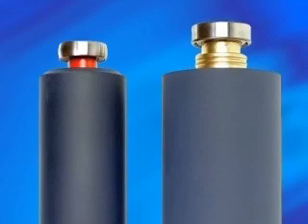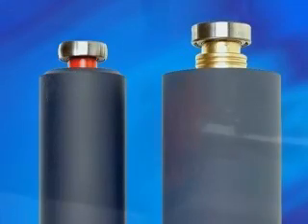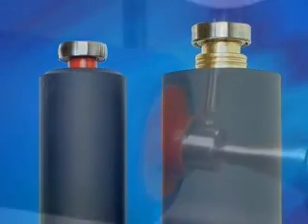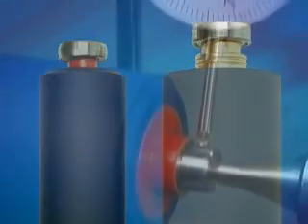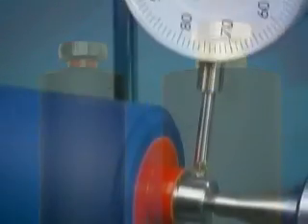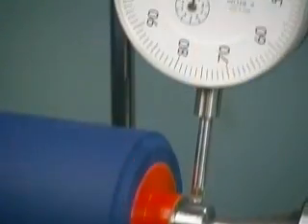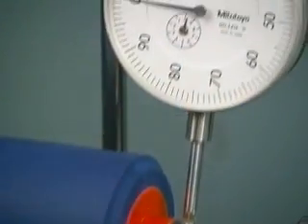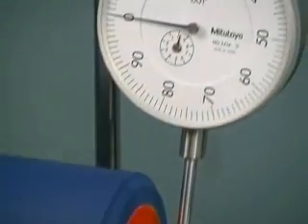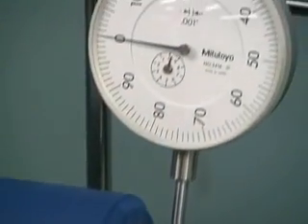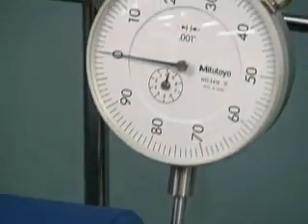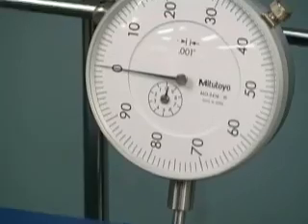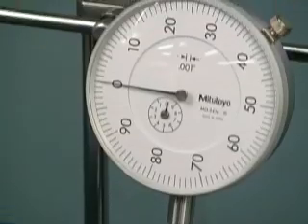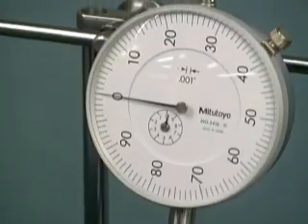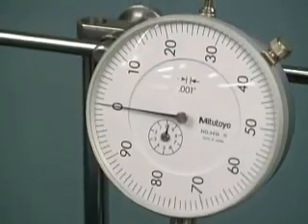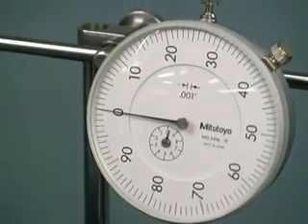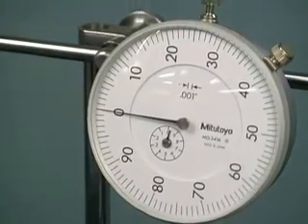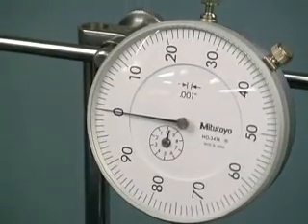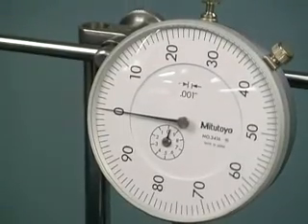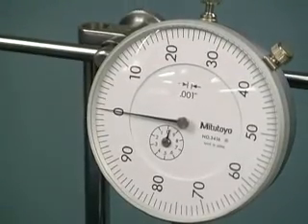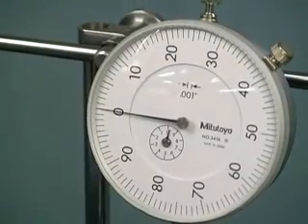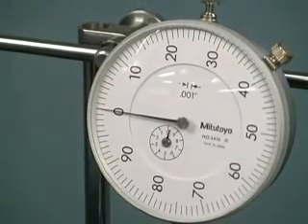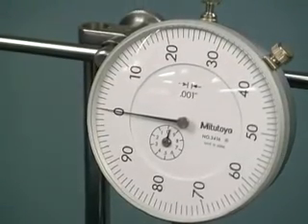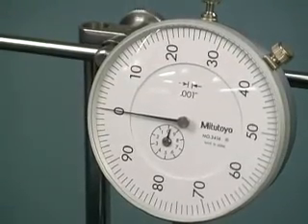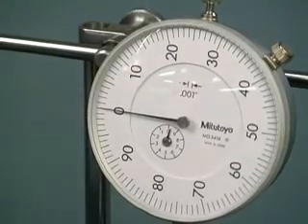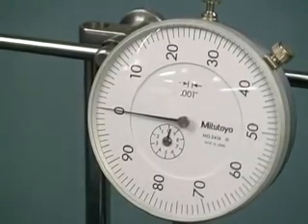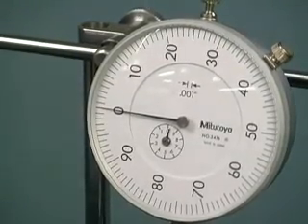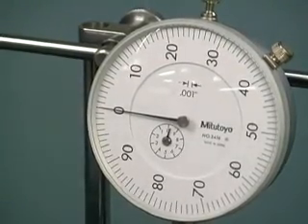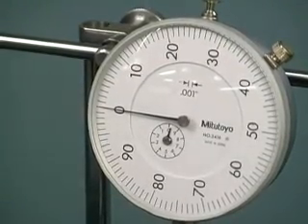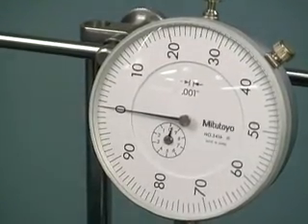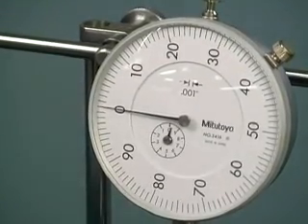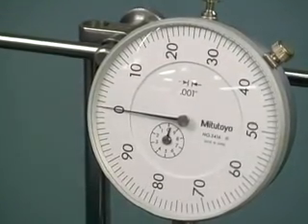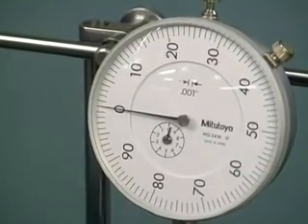Observe the dial indicator as it measures the concentricity between the journal surface and the center hole of a brand new roller.